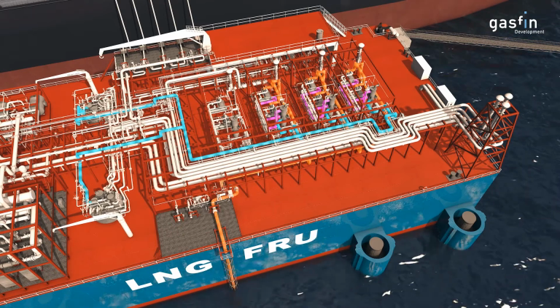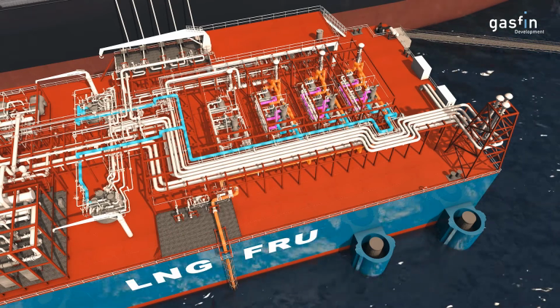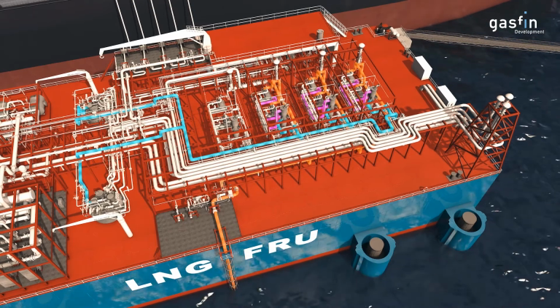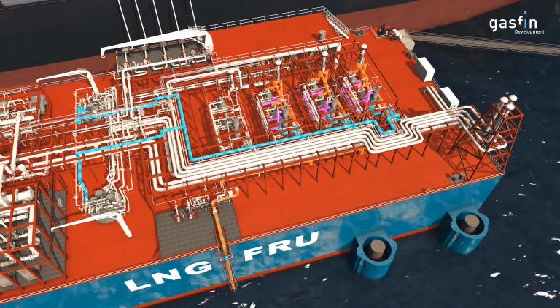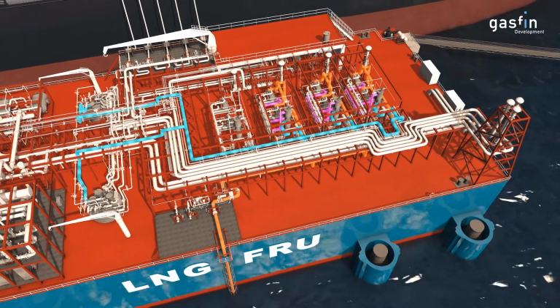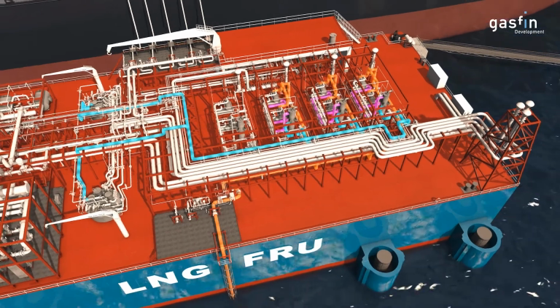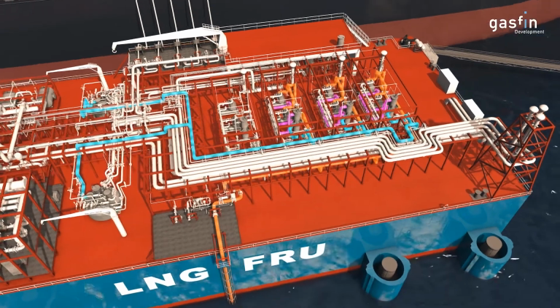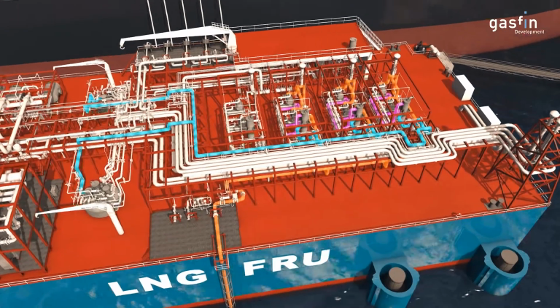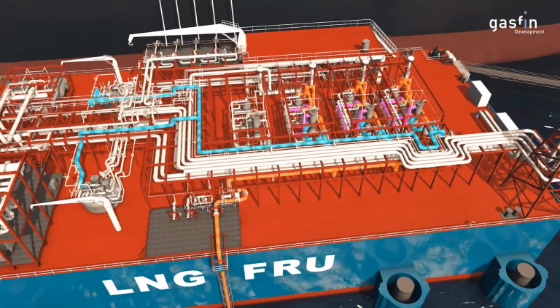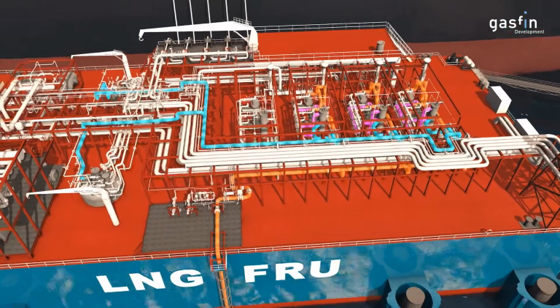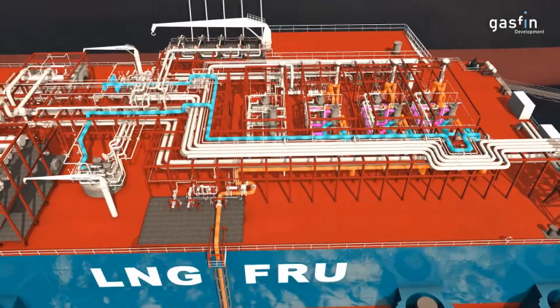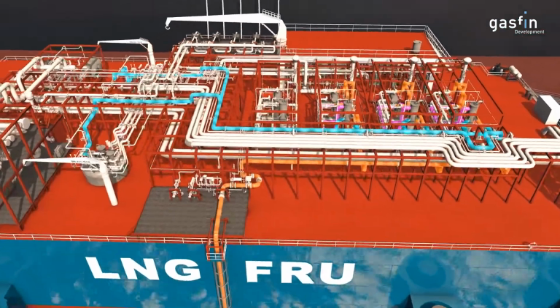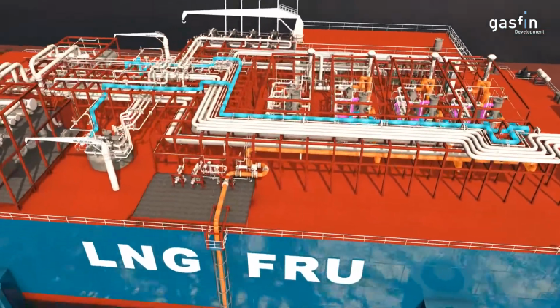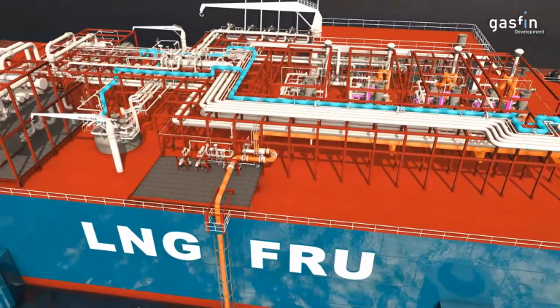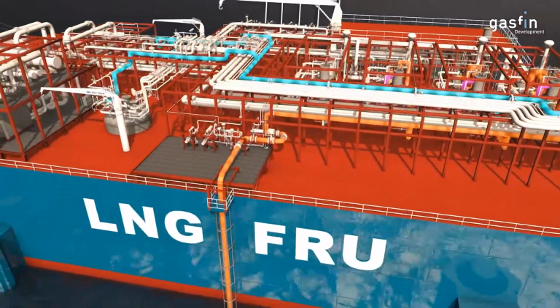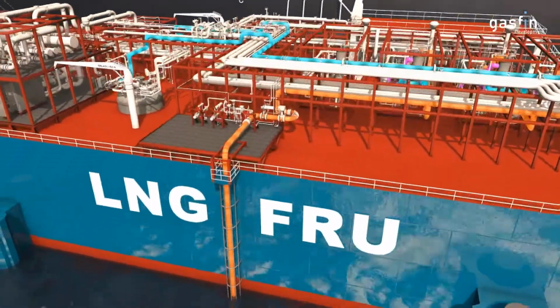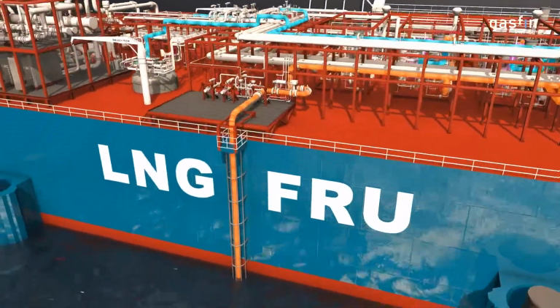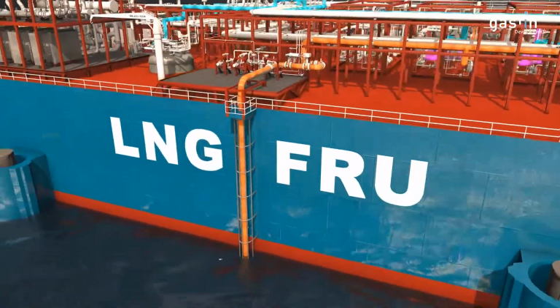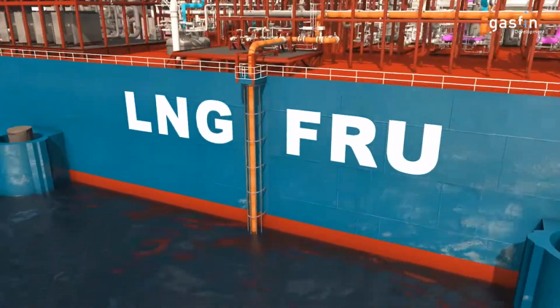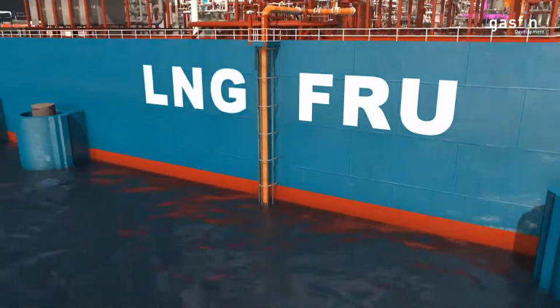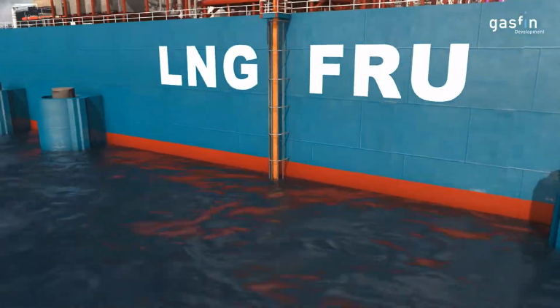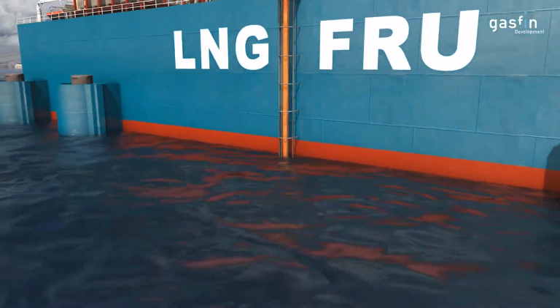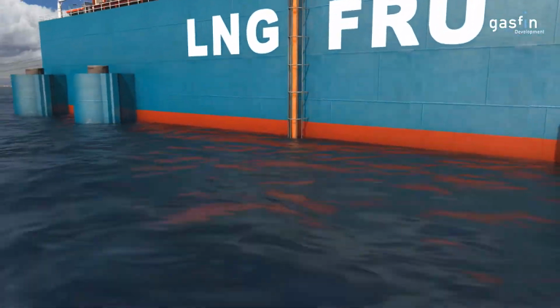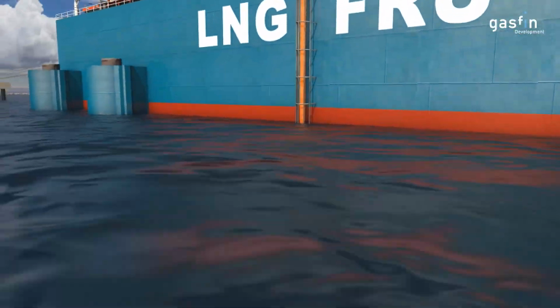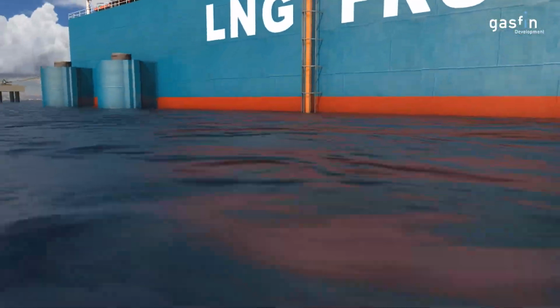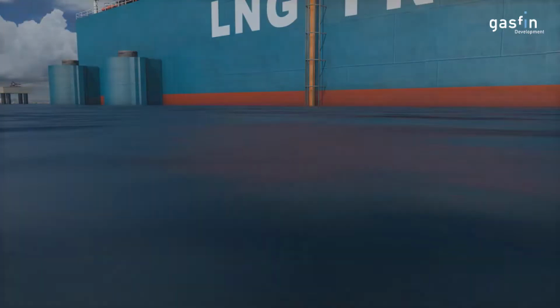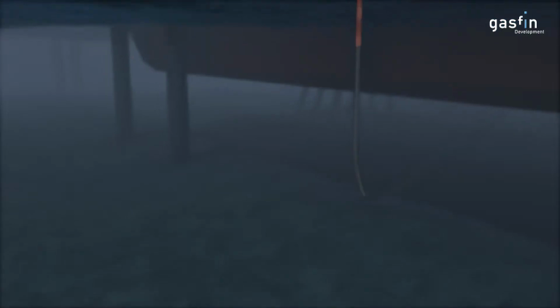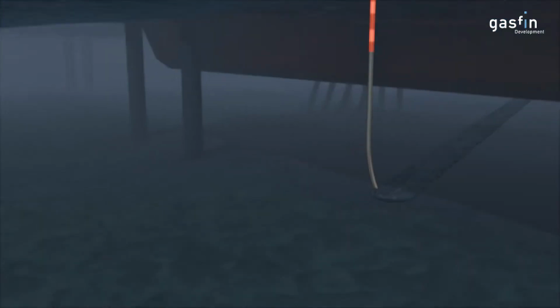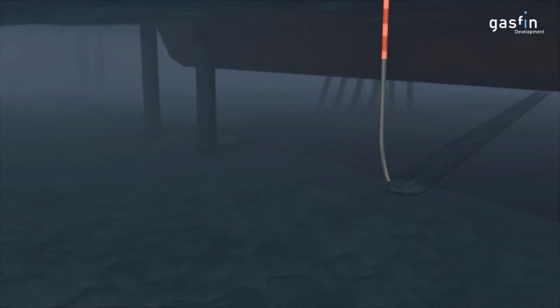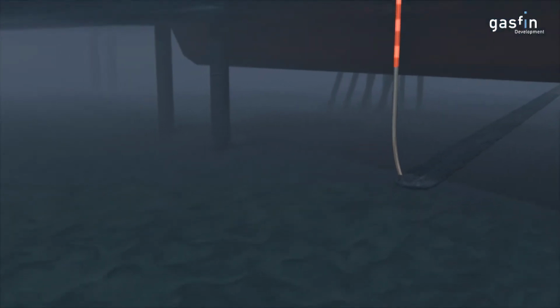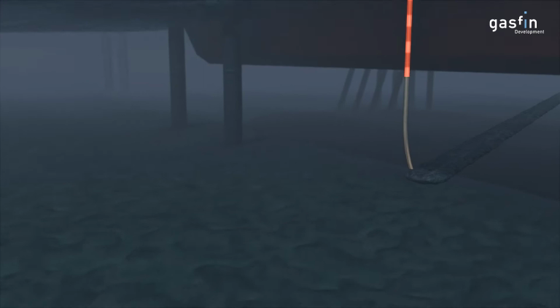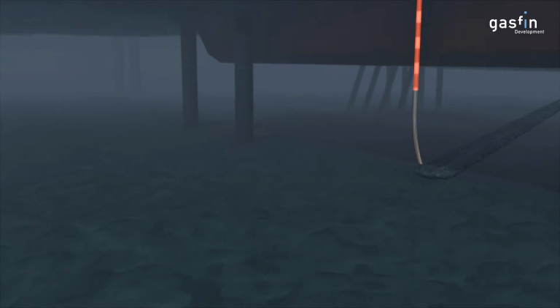The resultant natural gas is then sent to shore, at the required pressure, via a flexible riser and subsea pipeline.